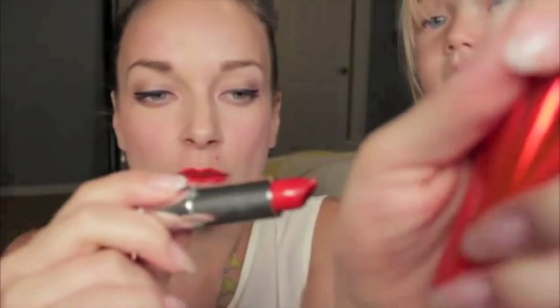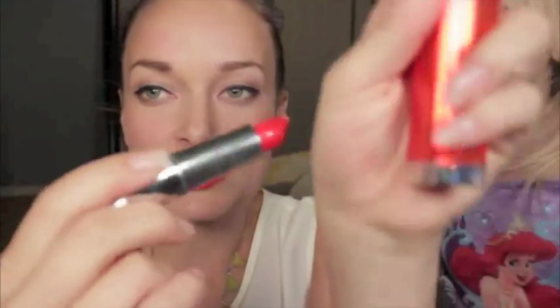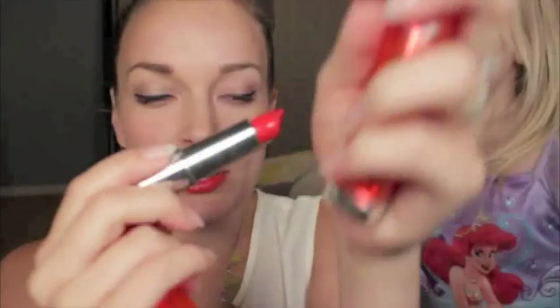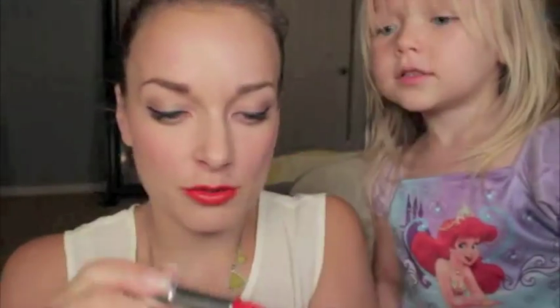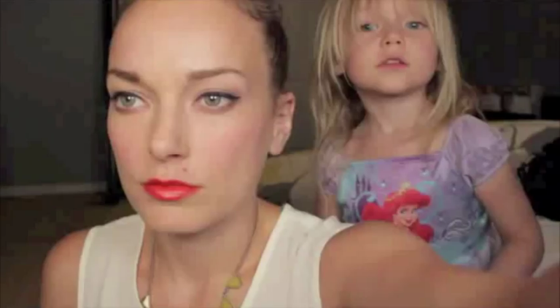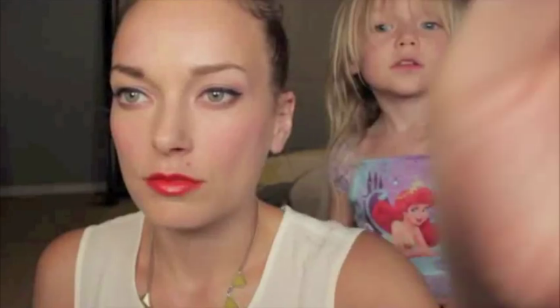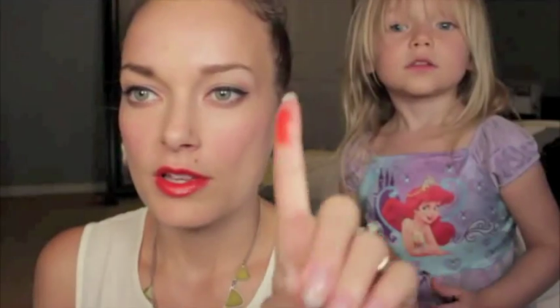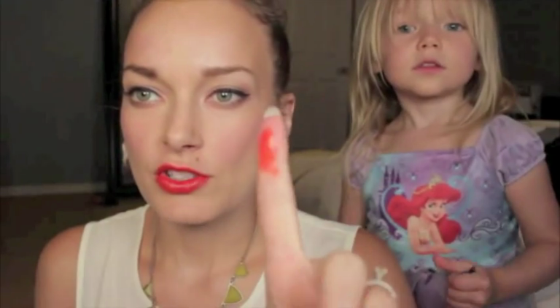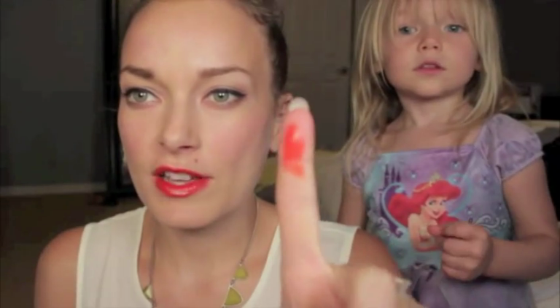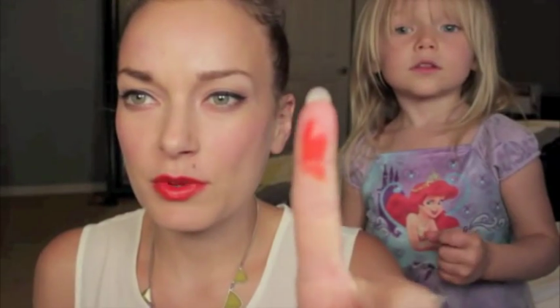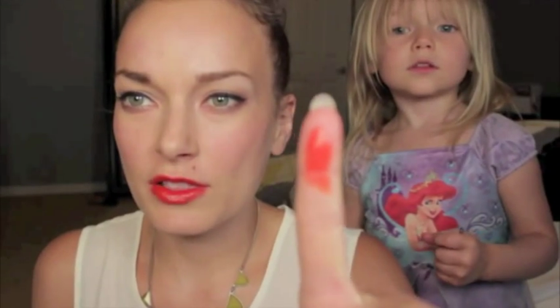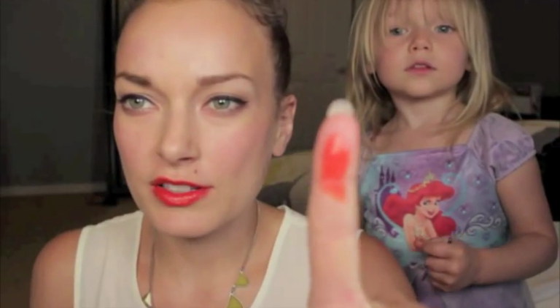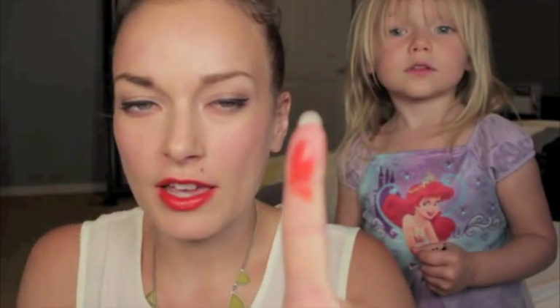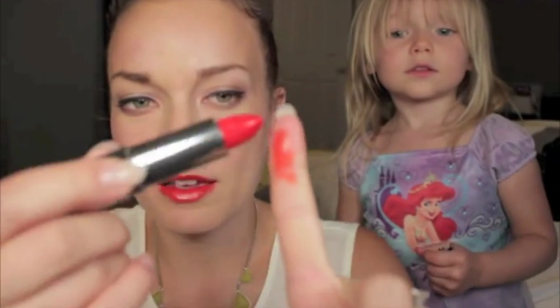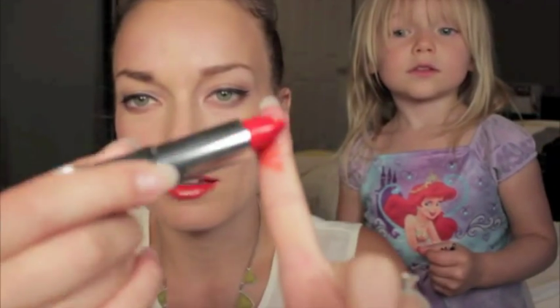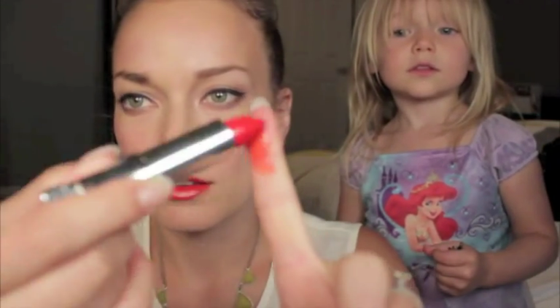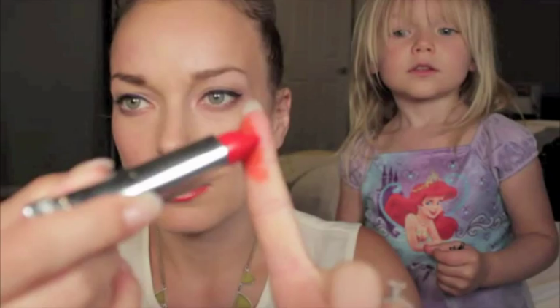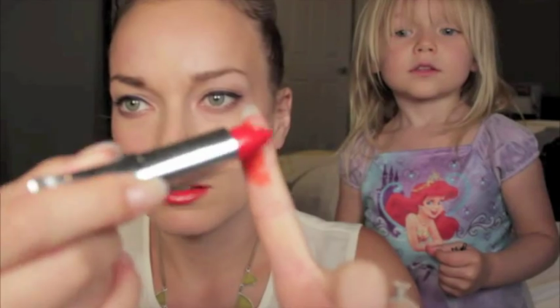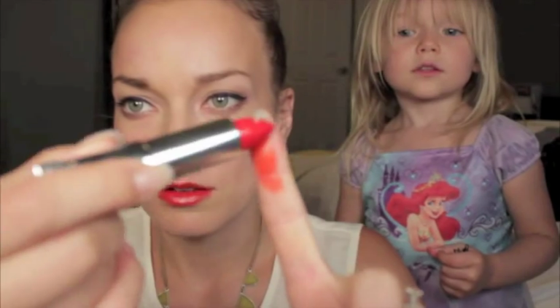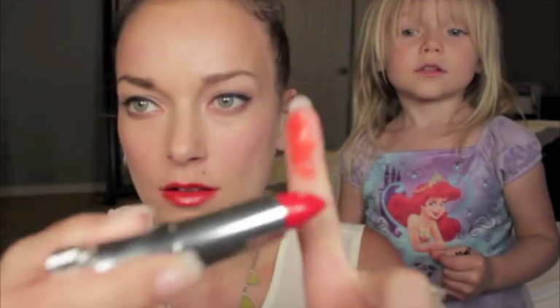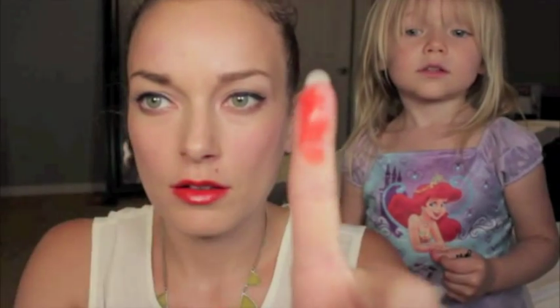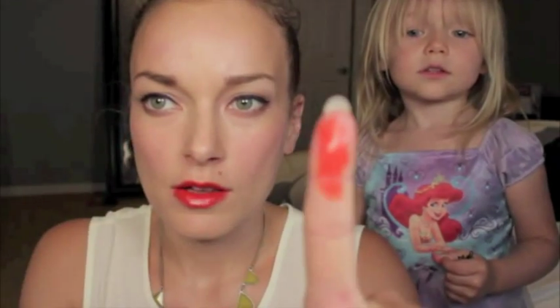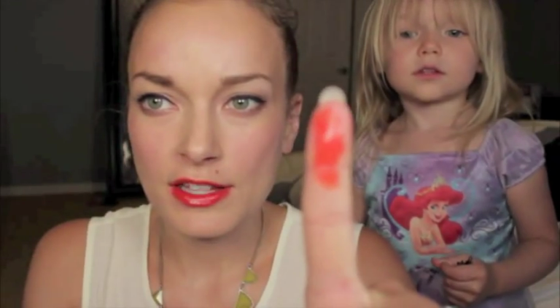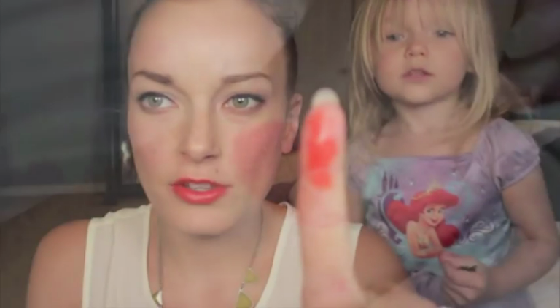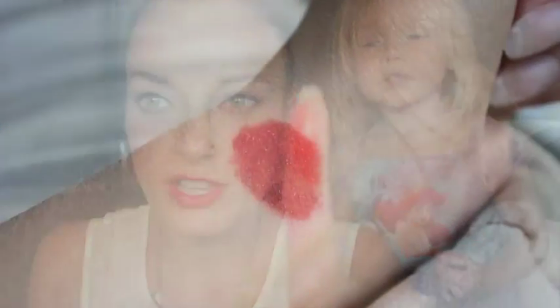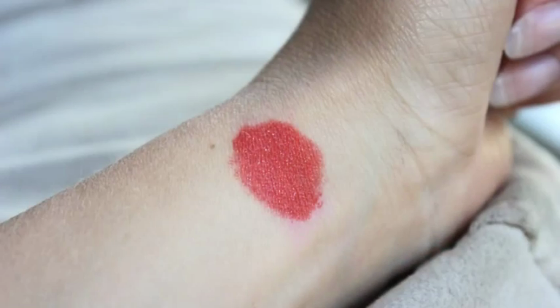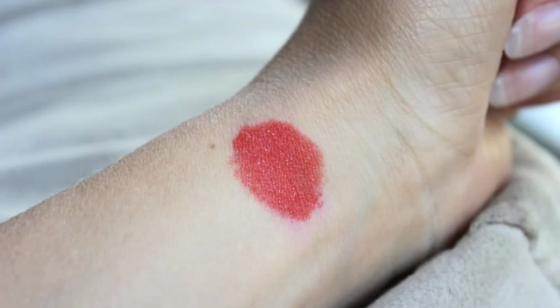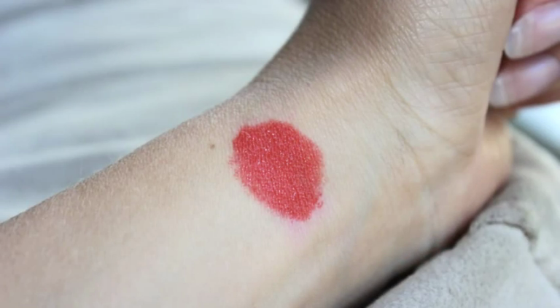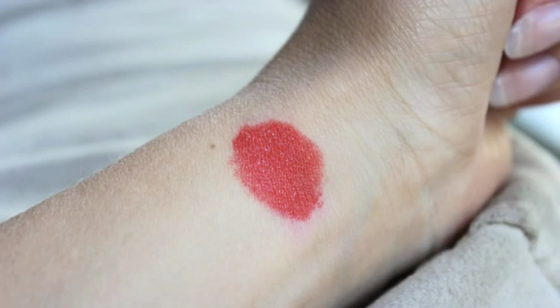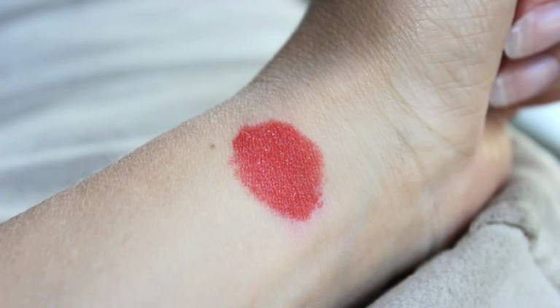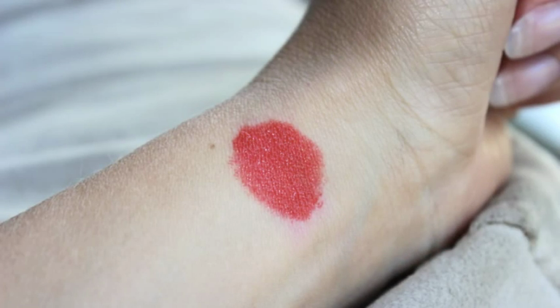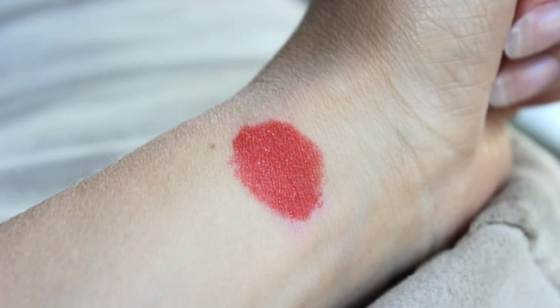I'm going to swatch it real quick. So that's what it looks like on my finger.